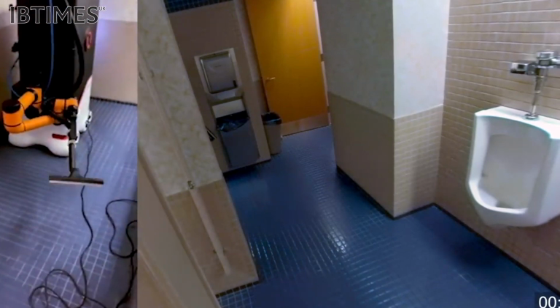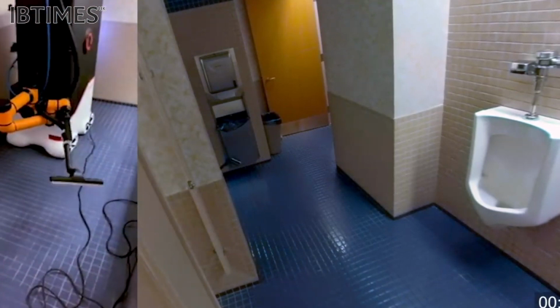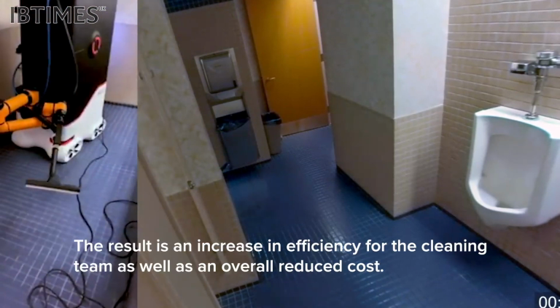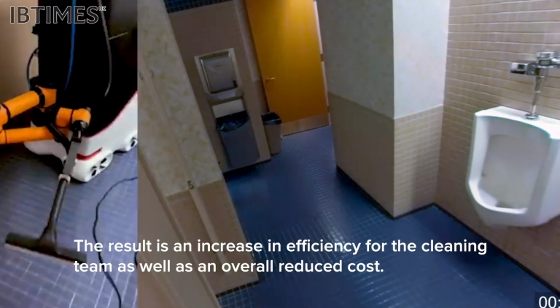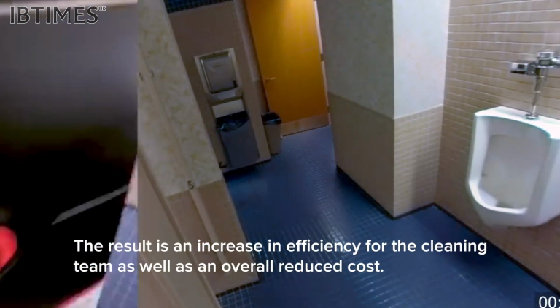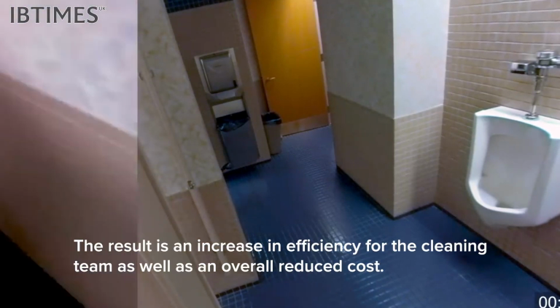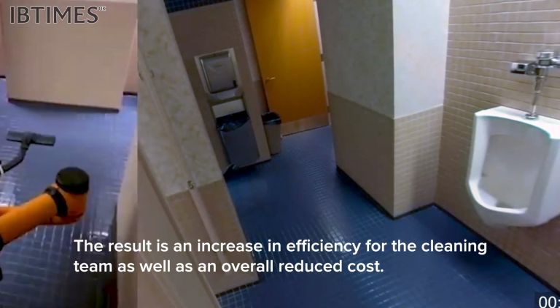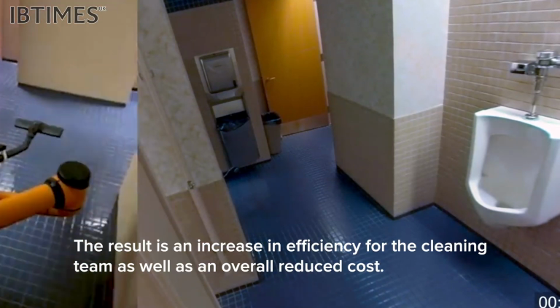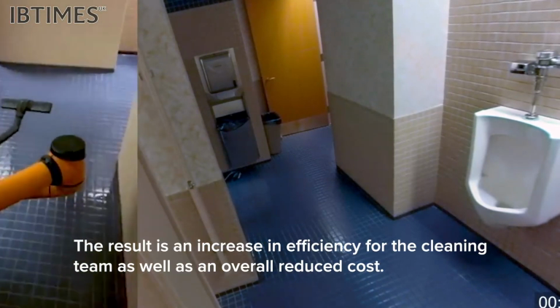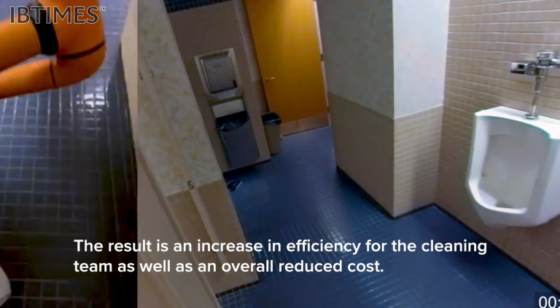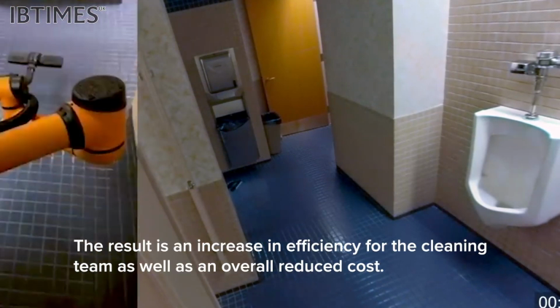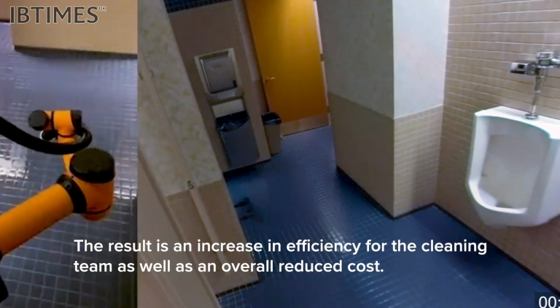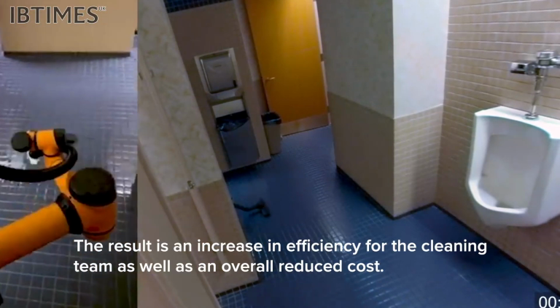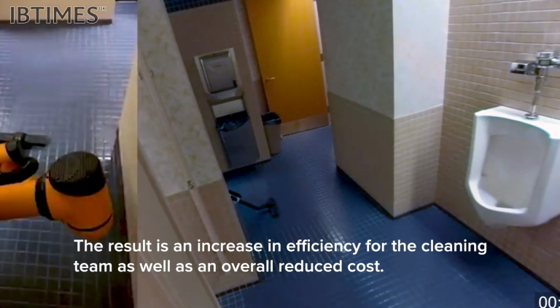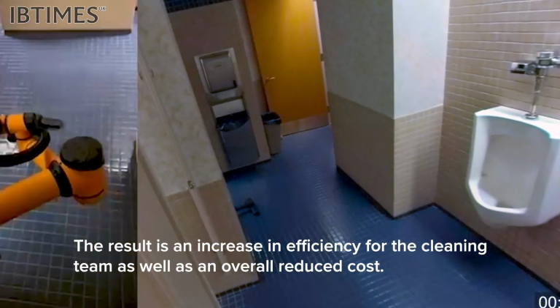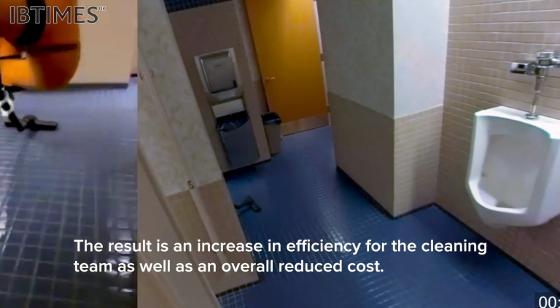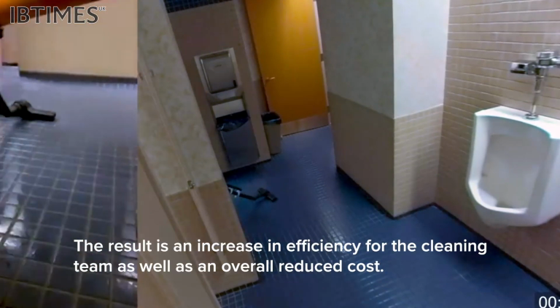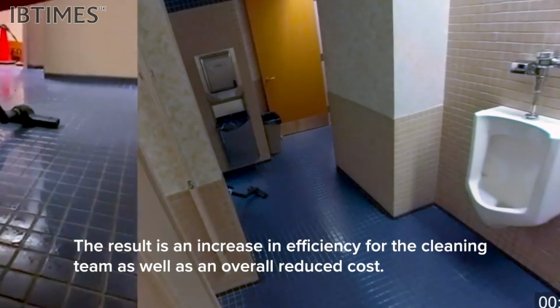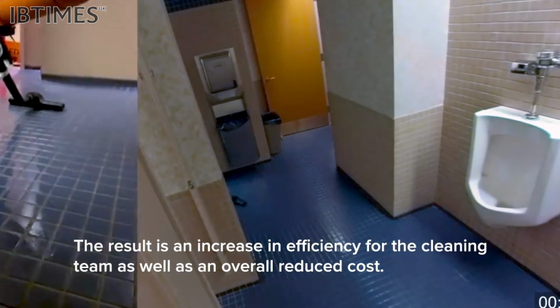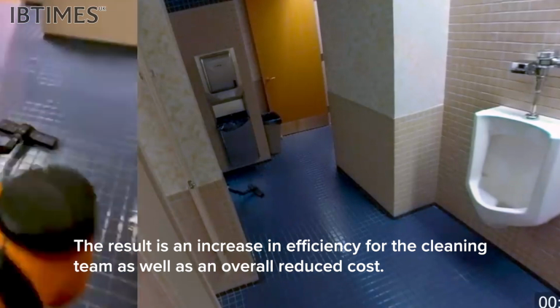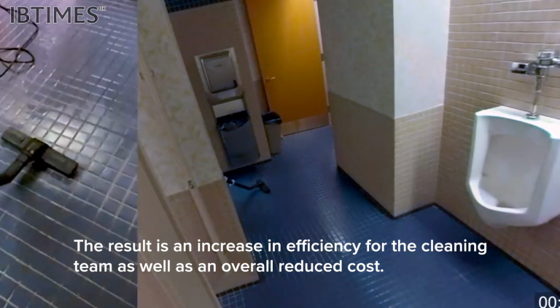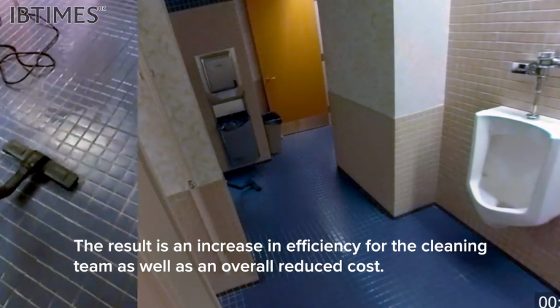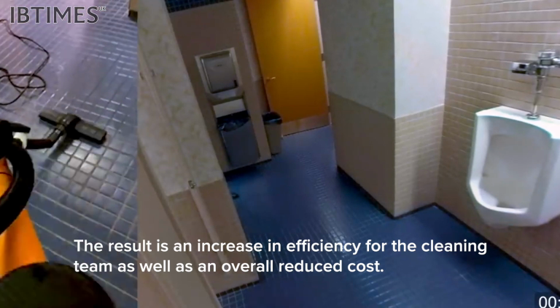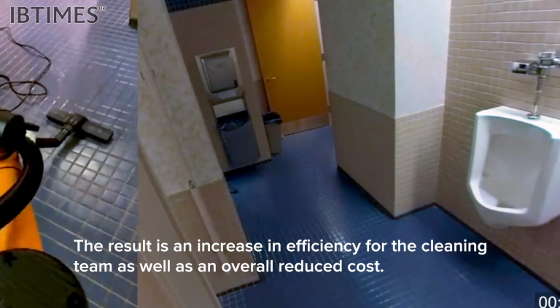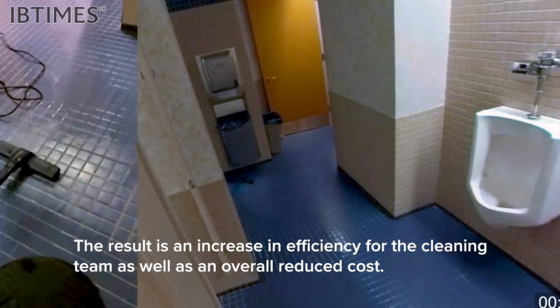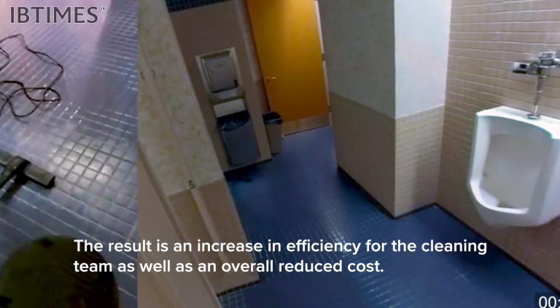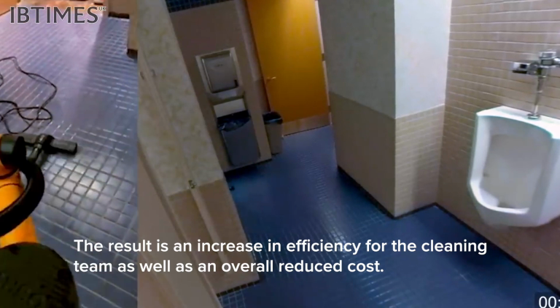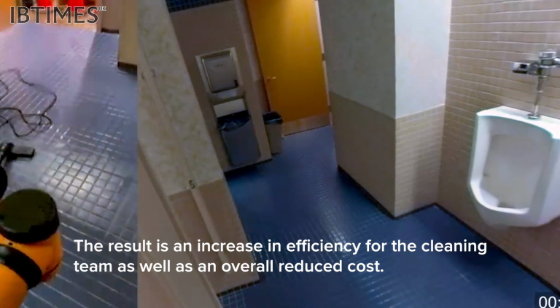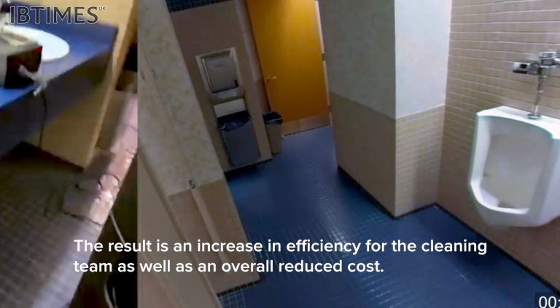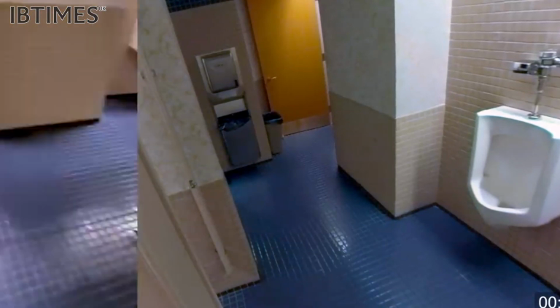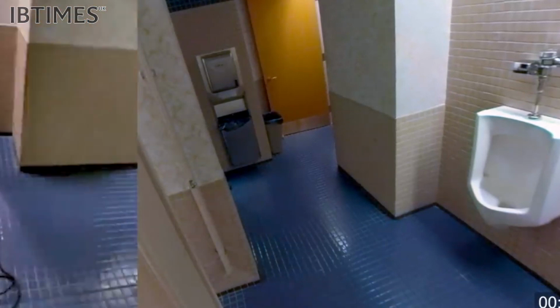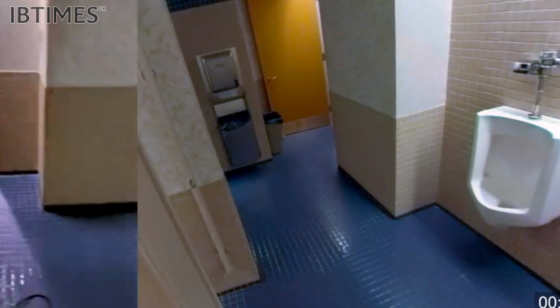The result is an increase in efficiency for the cleaning team as well as an overall reduced cost.